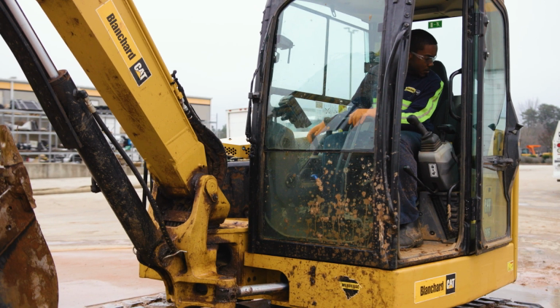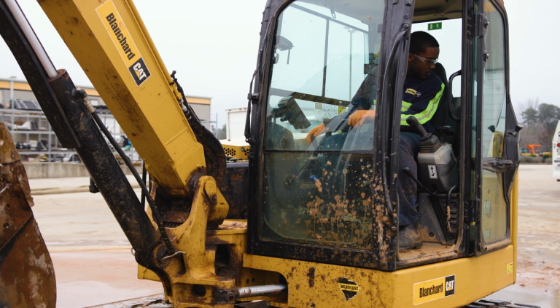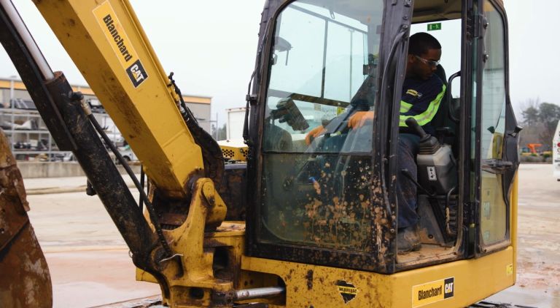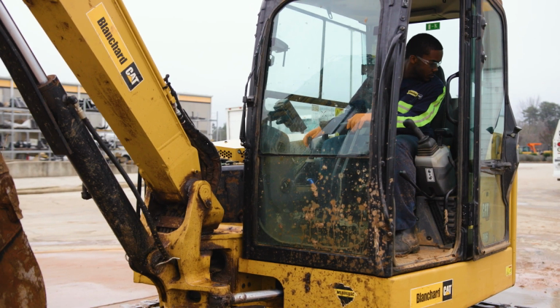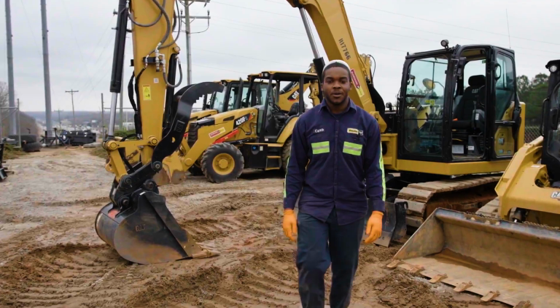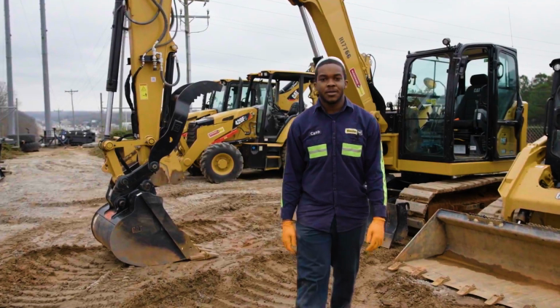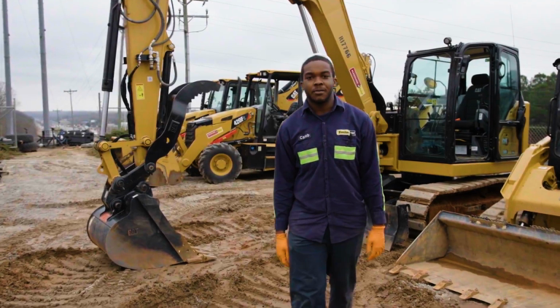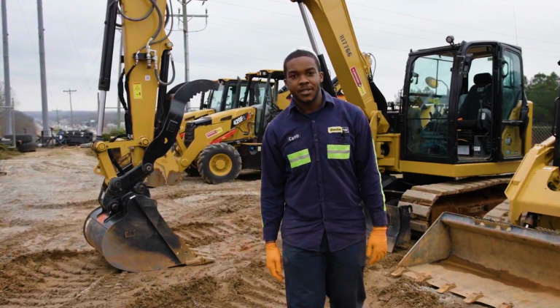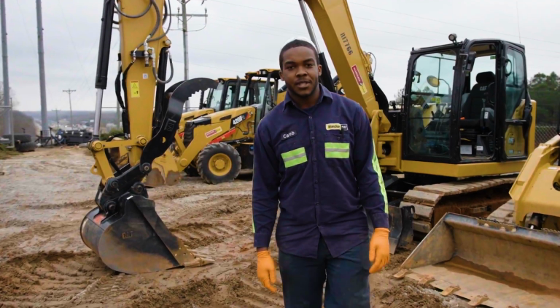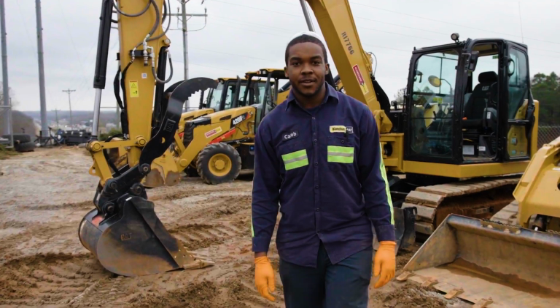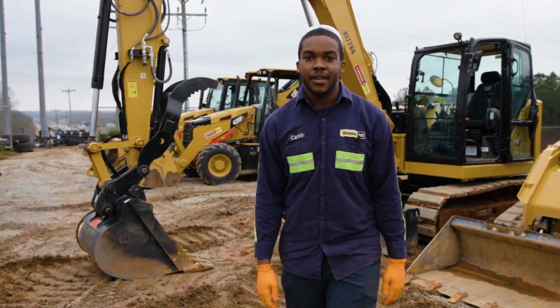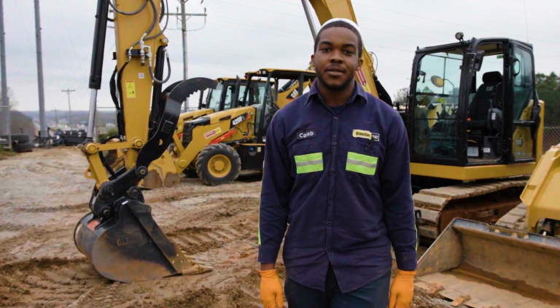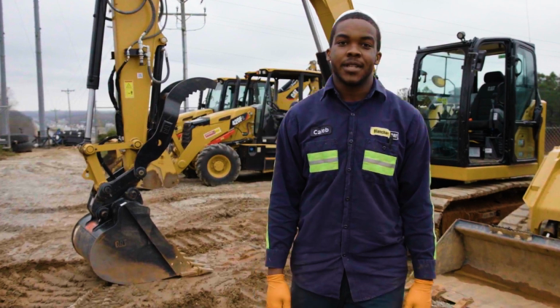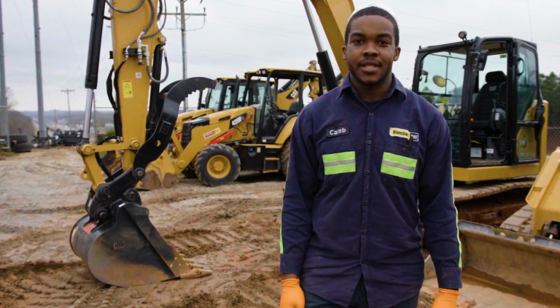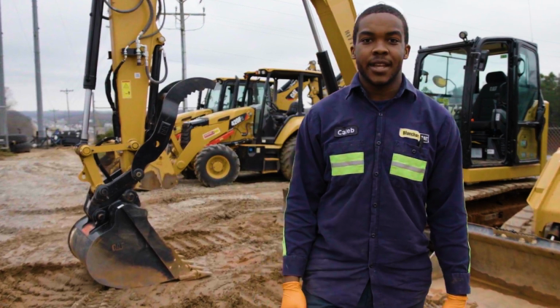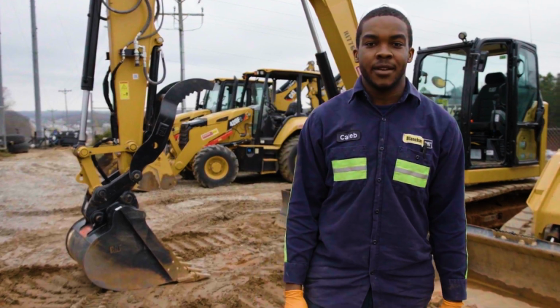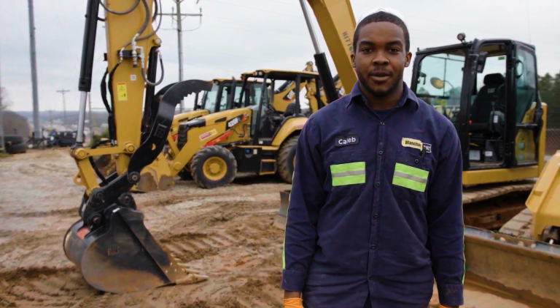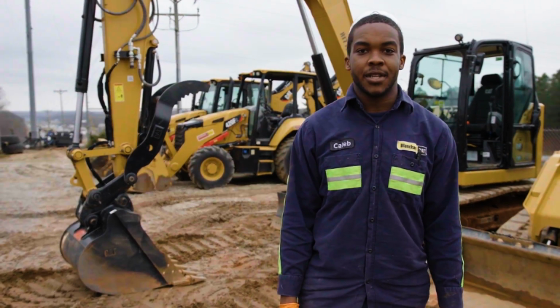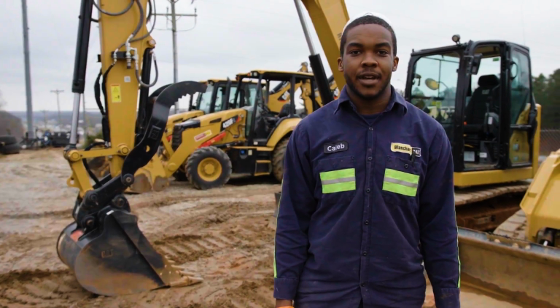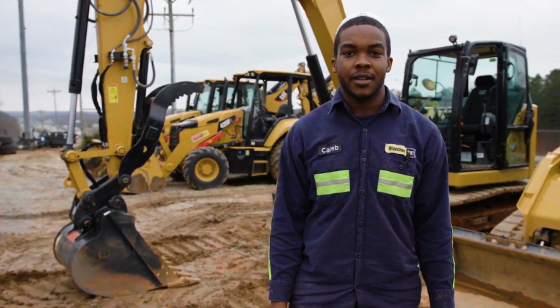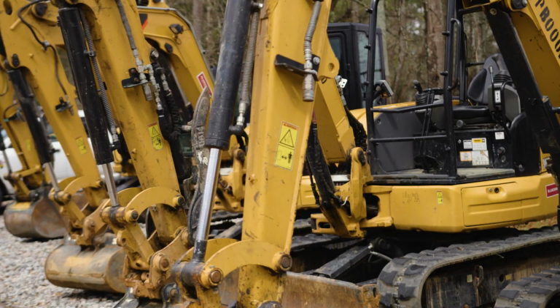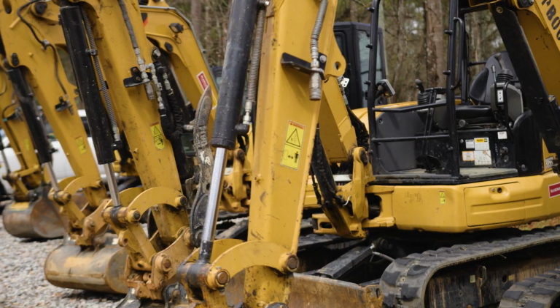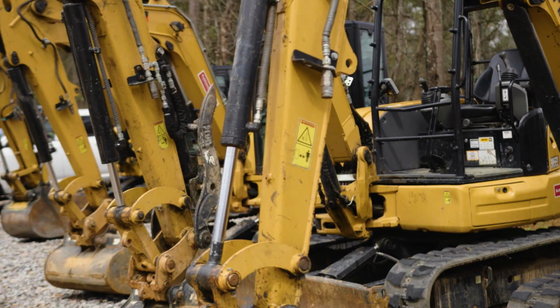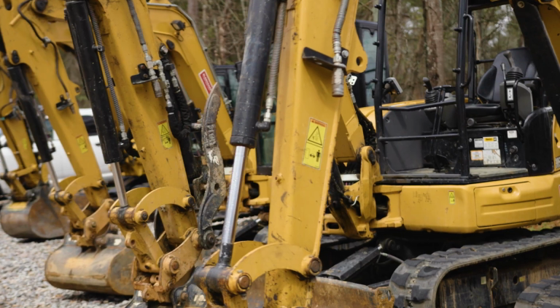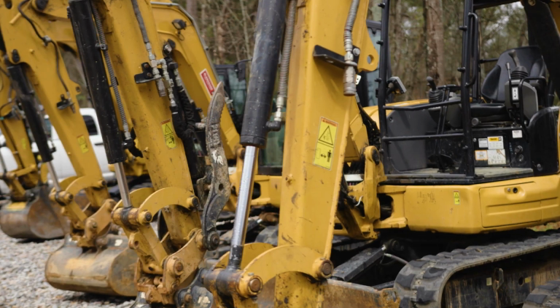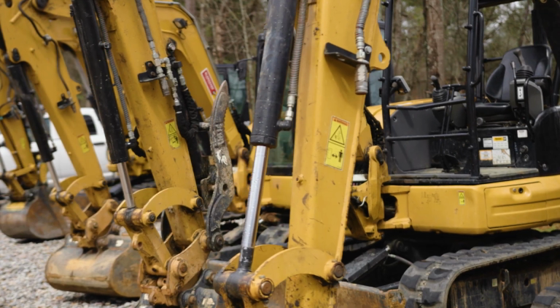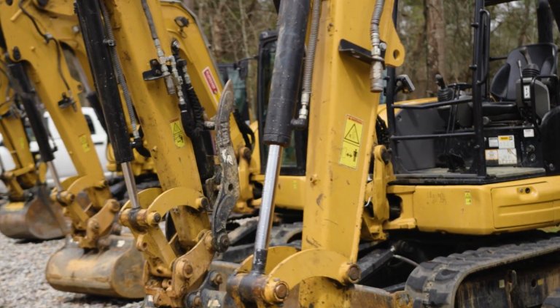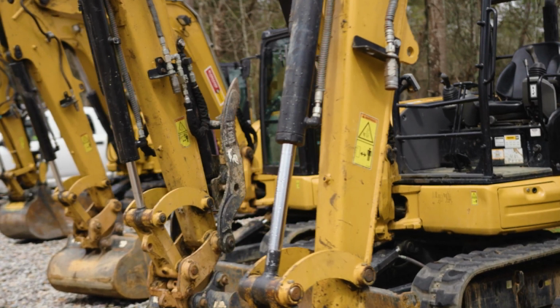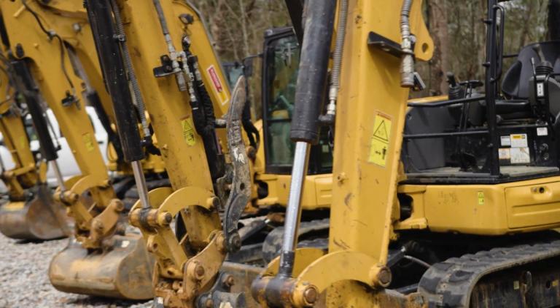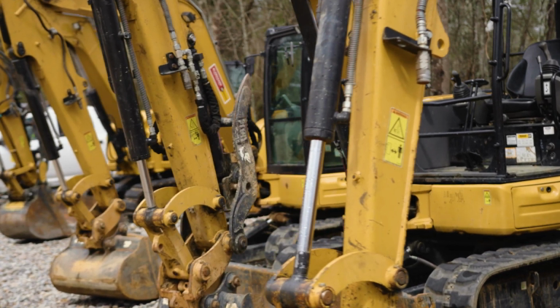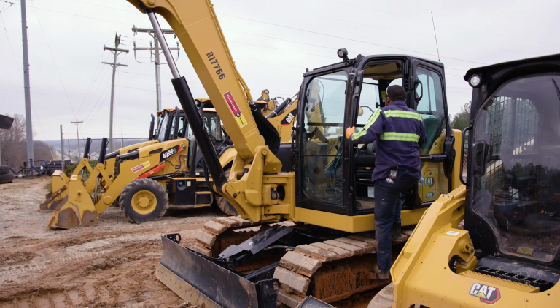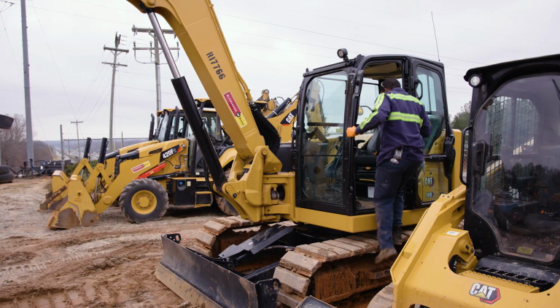Hi, I'm Caleb. Welcome to the Blanchard Machinery How-To Series. Today I'm going to show you how to change from backhoe pattern to excavator pattern.